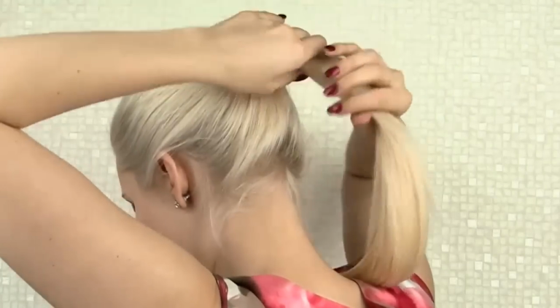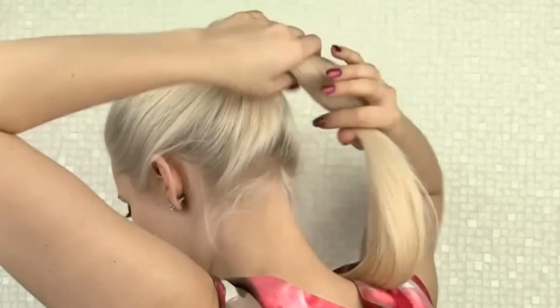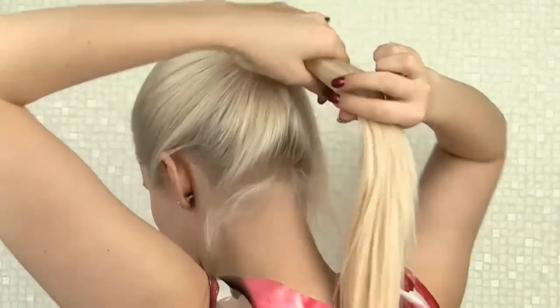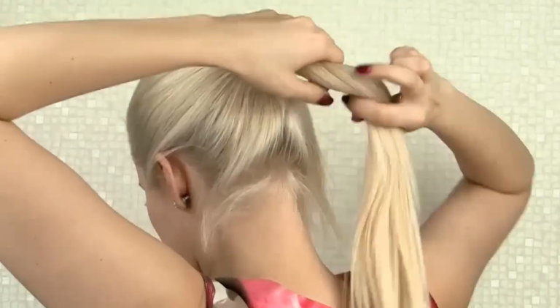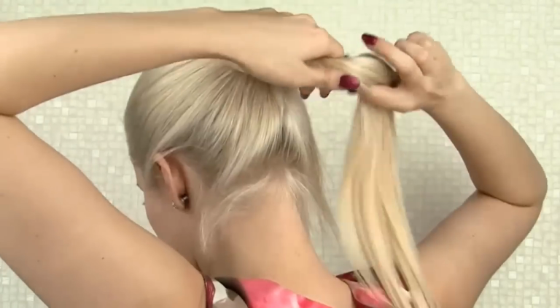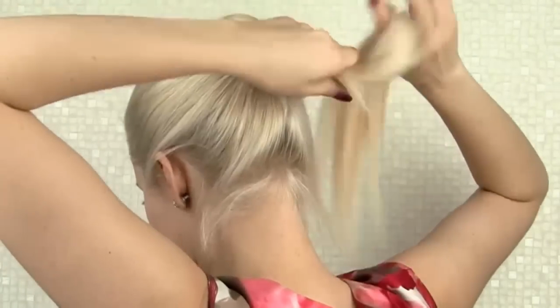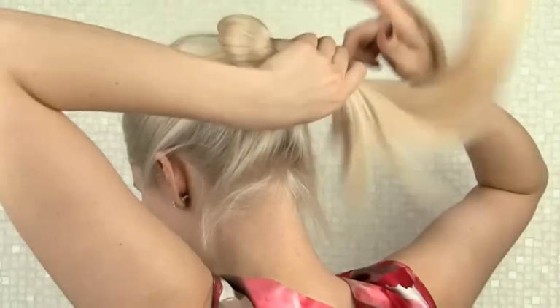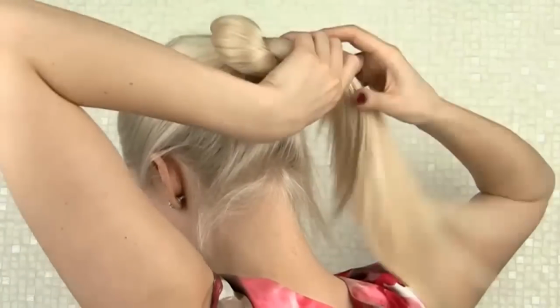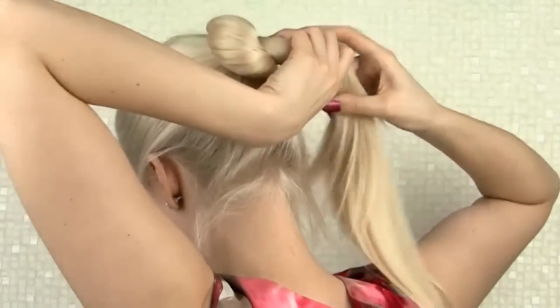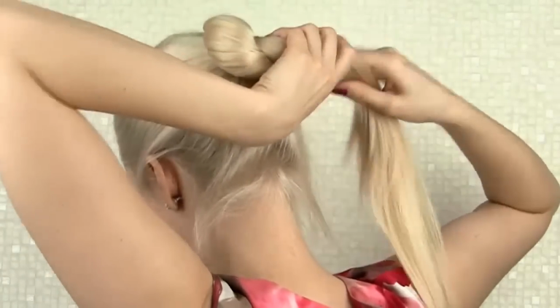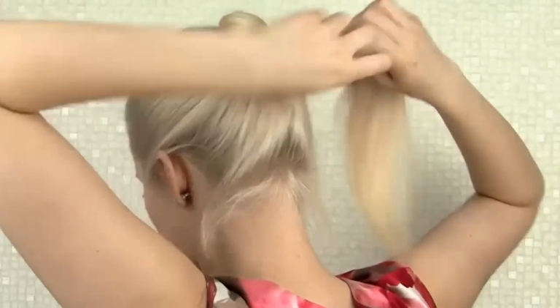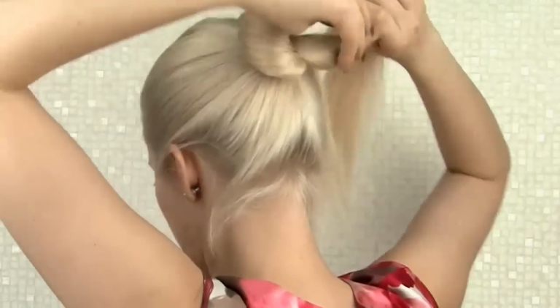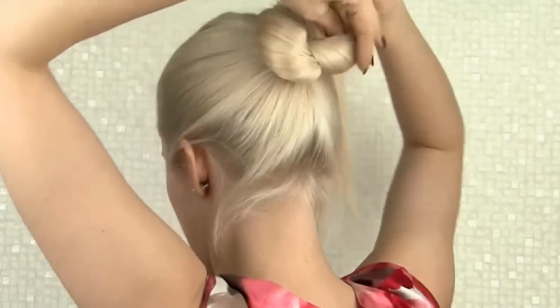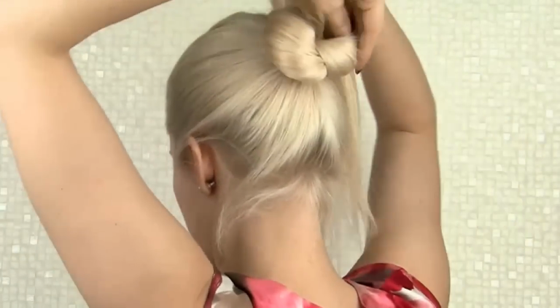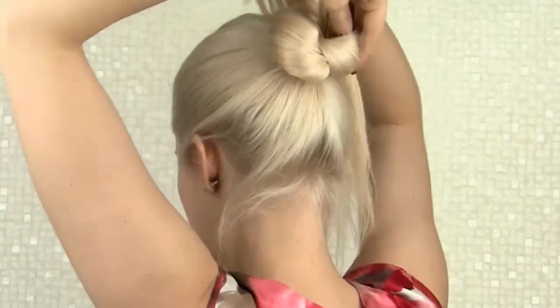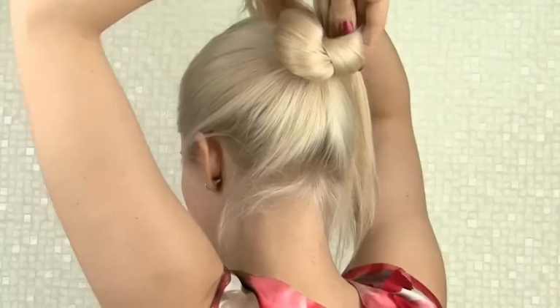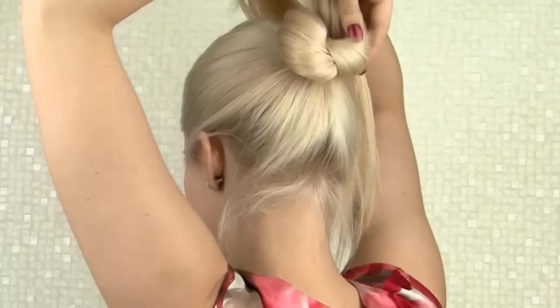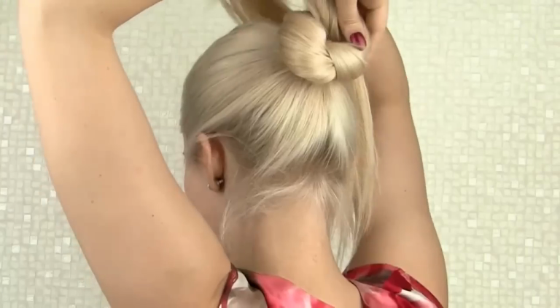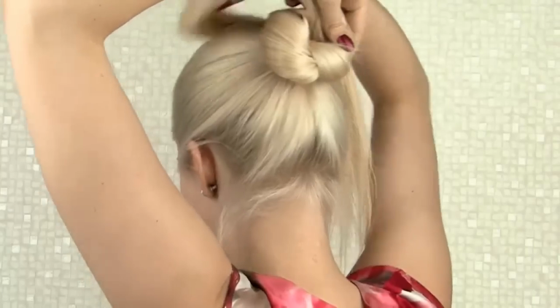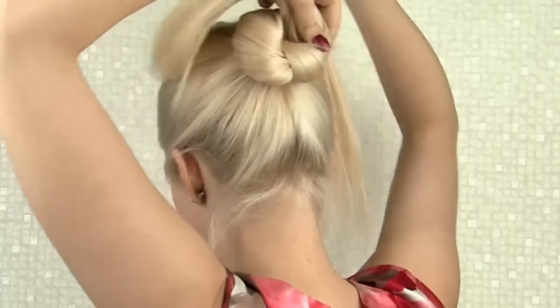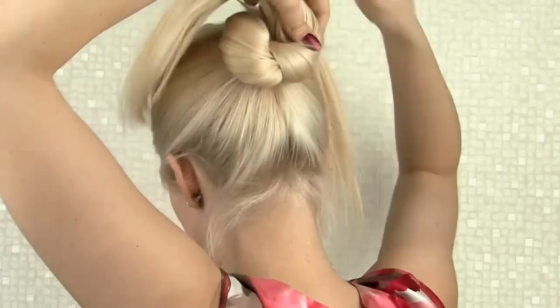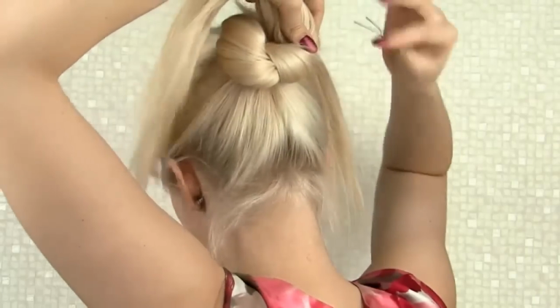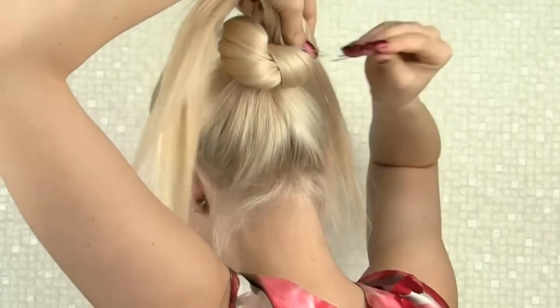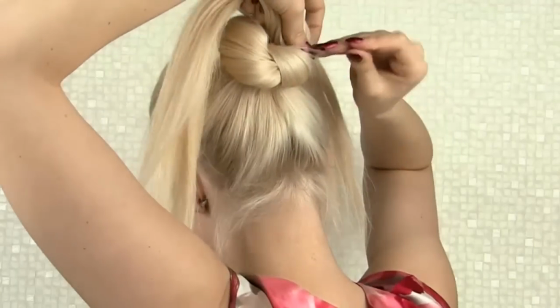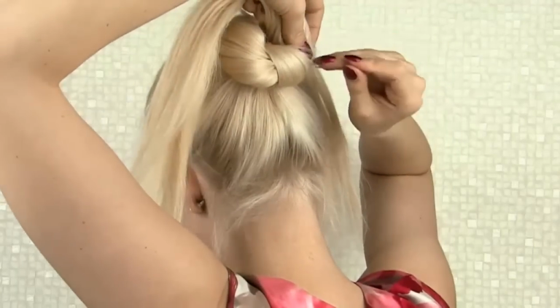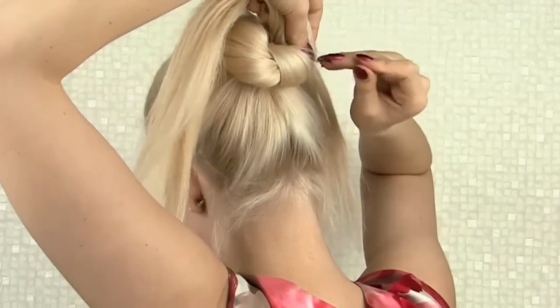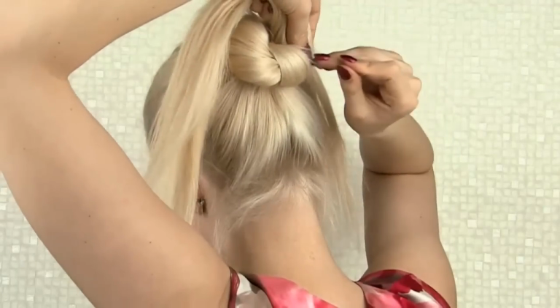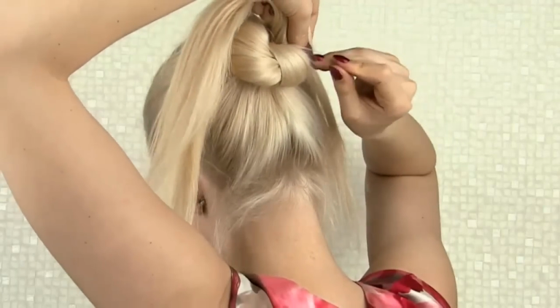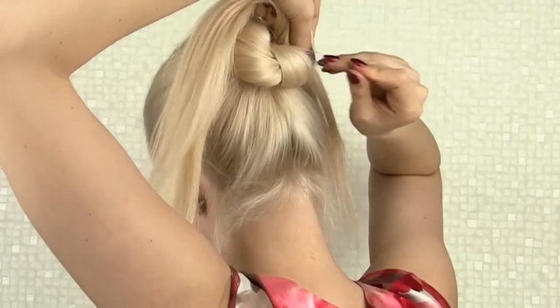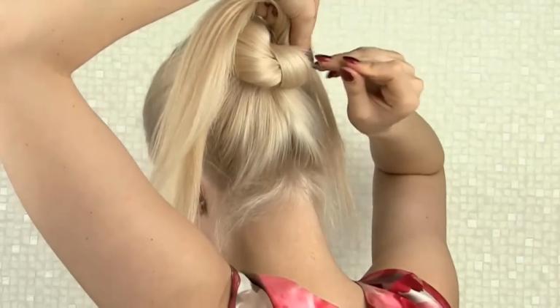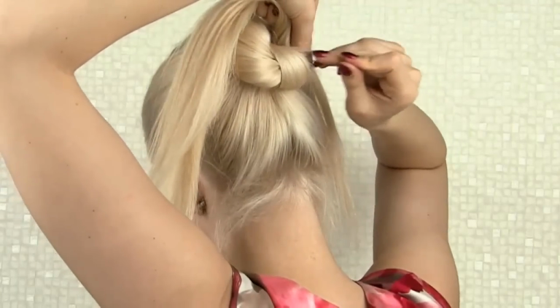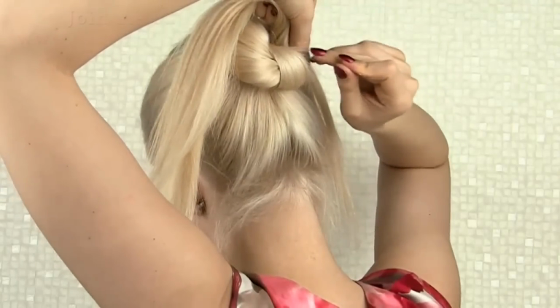Then I twist the second section, direct it upward and secure it on the right side of the hairband.